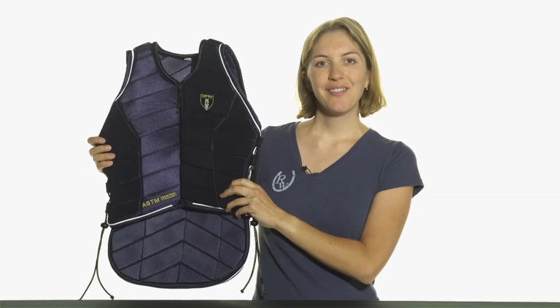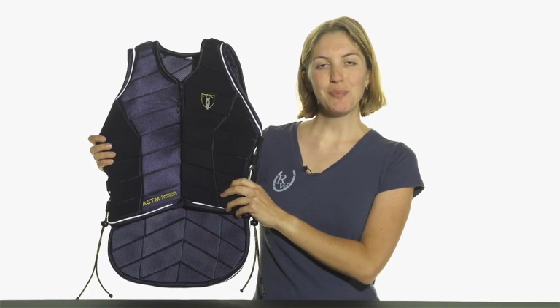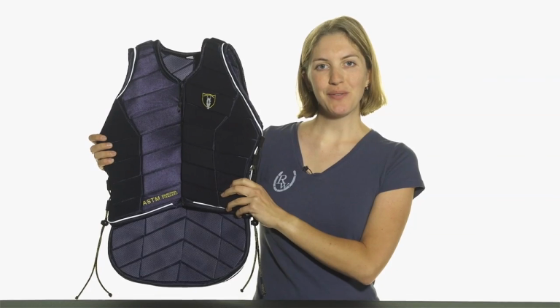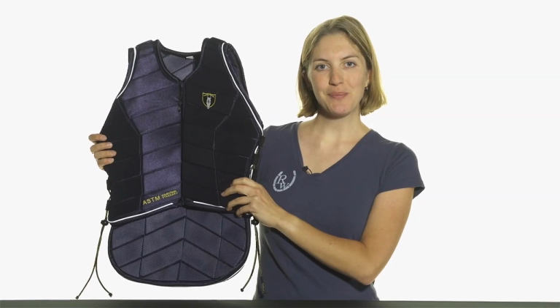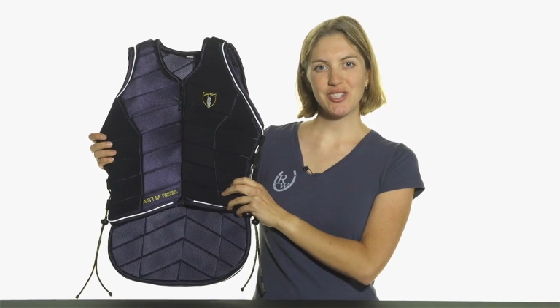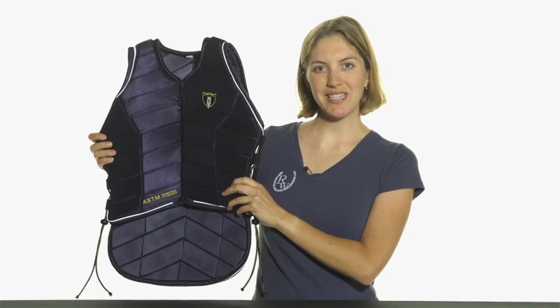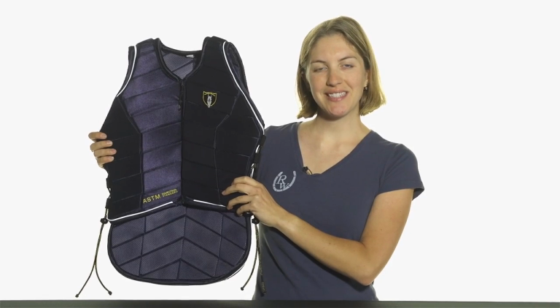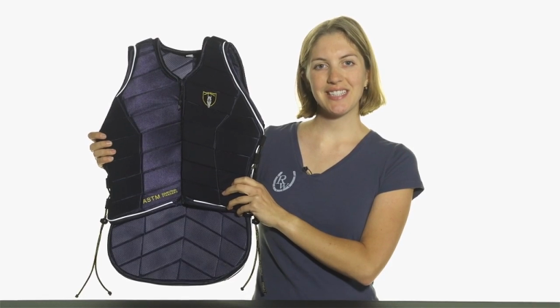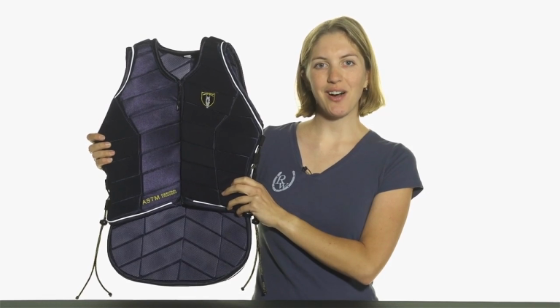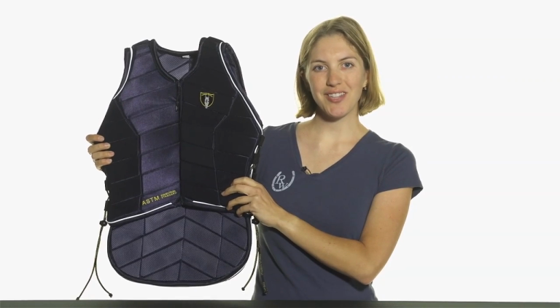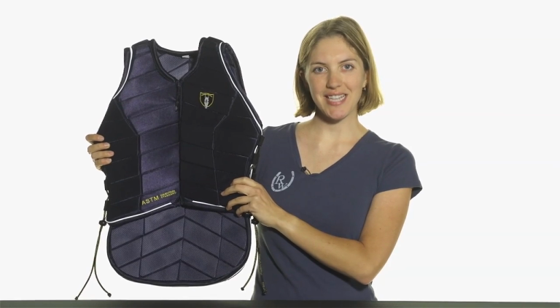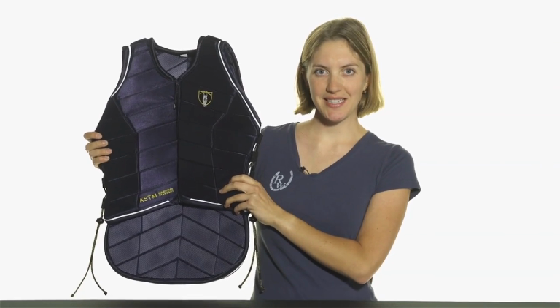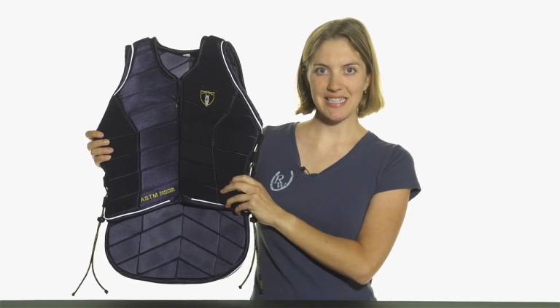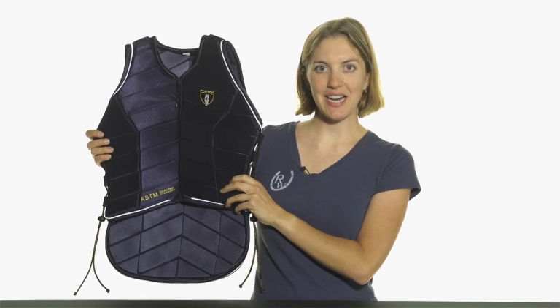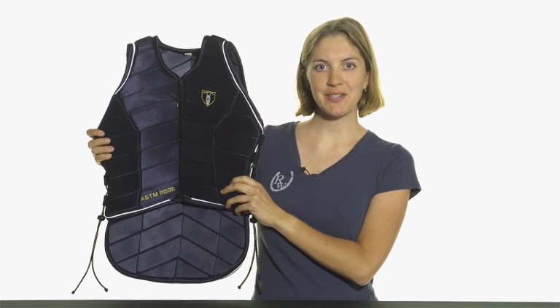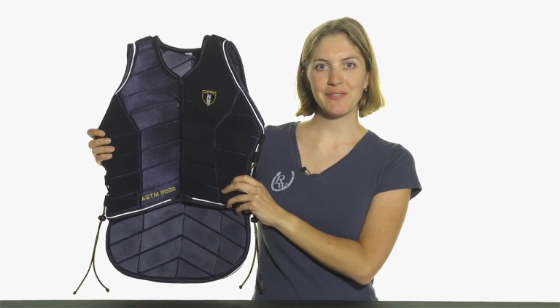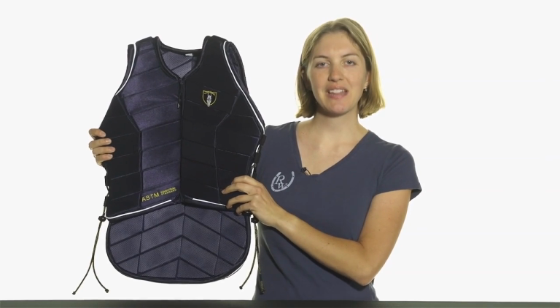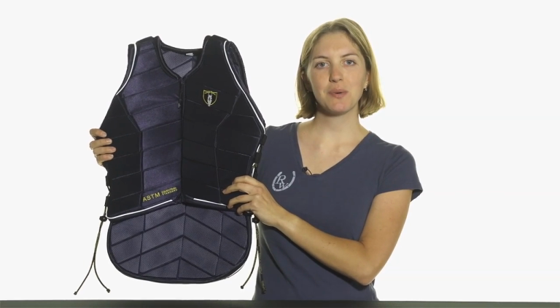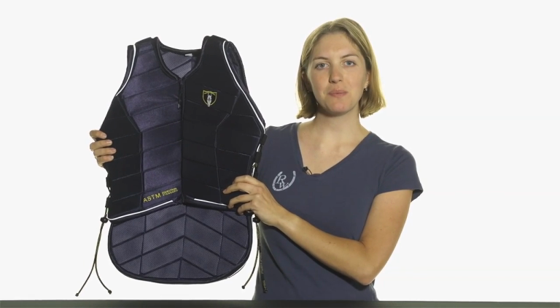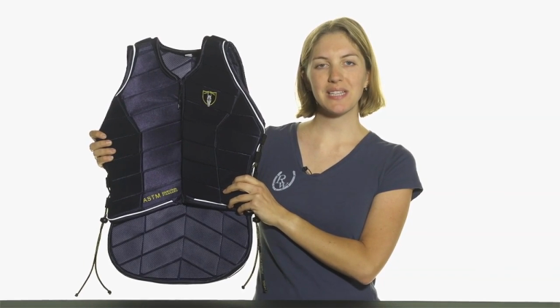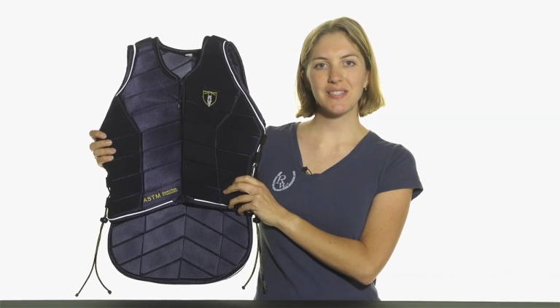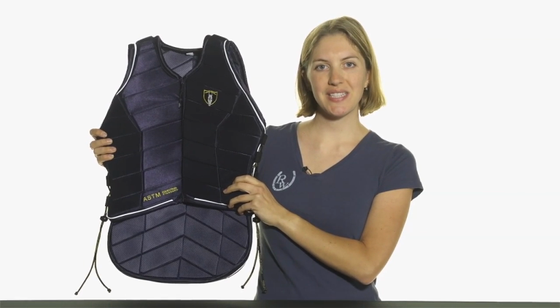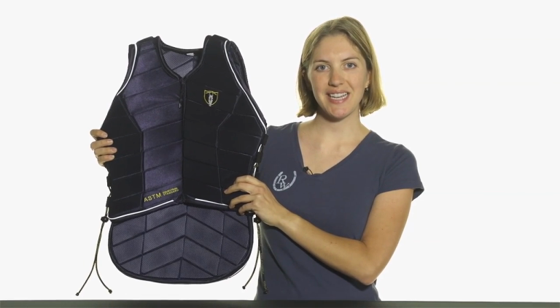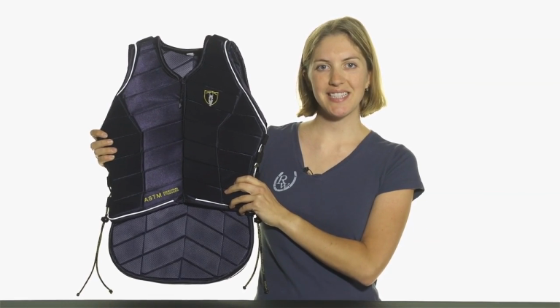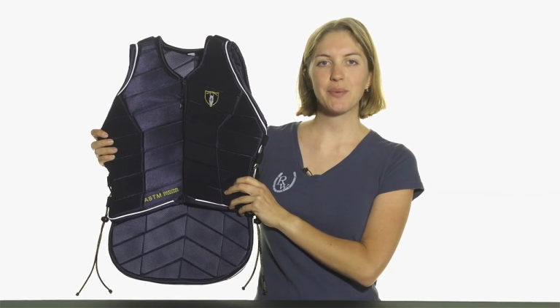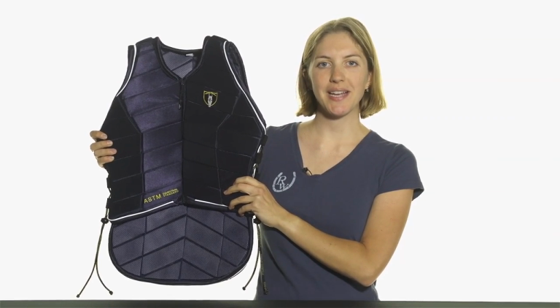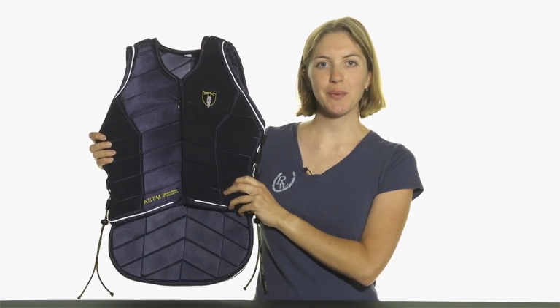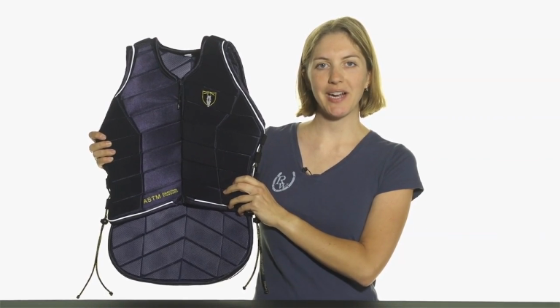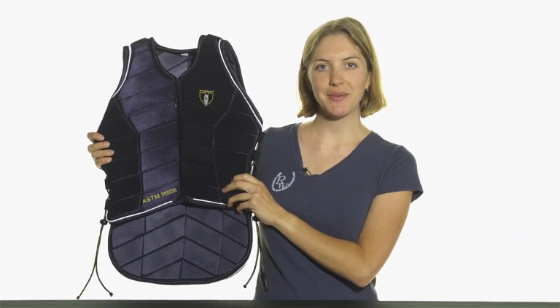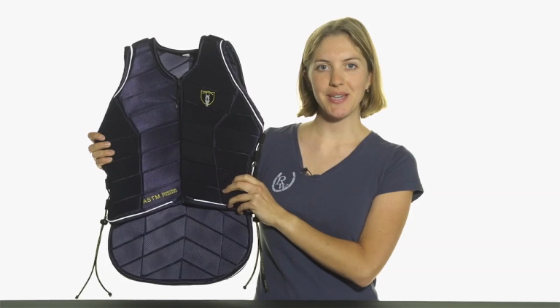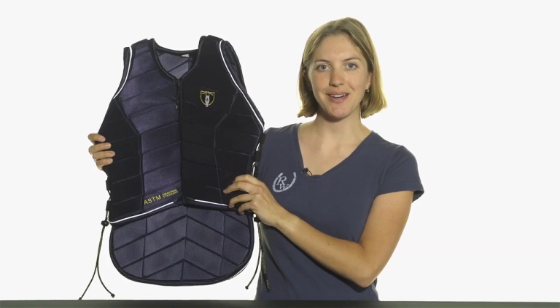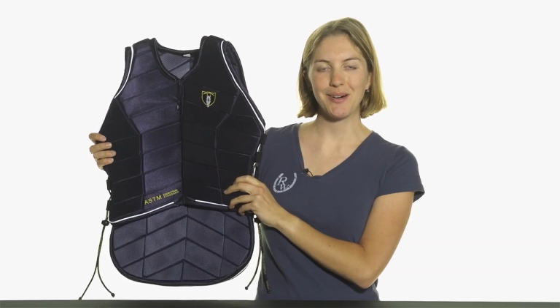For more information and to see all the sizes and colors available, please visit us at ridingwarehouse.com.